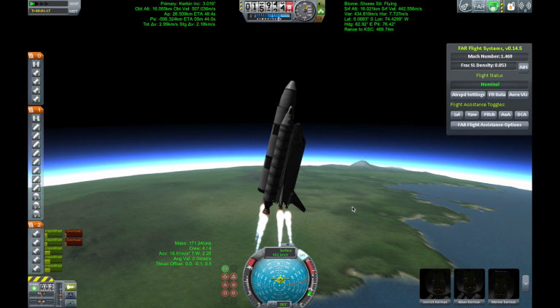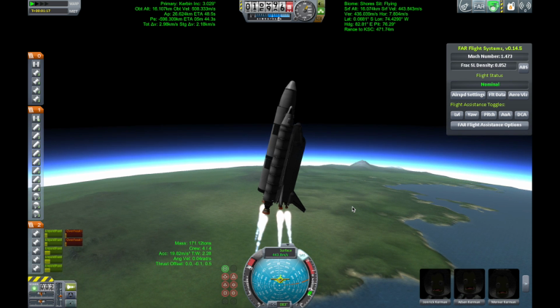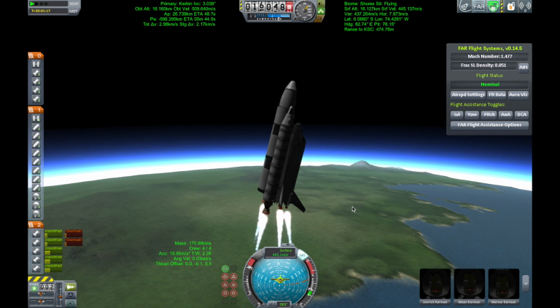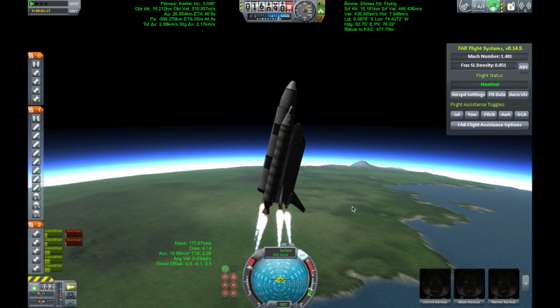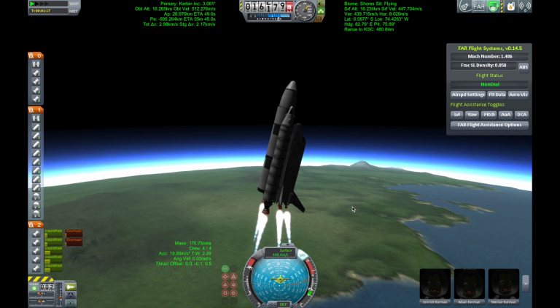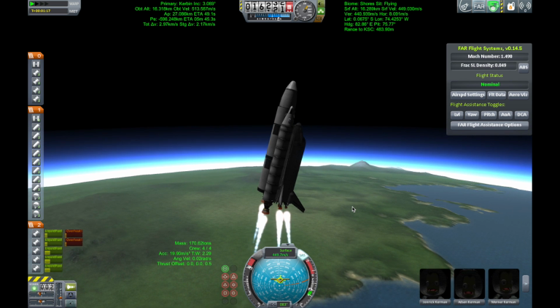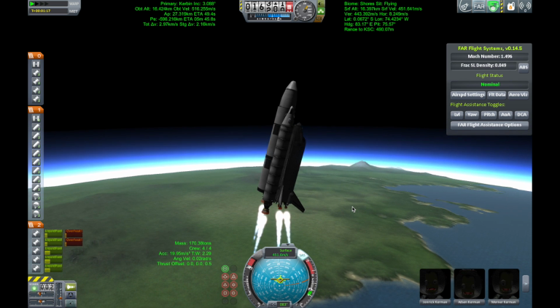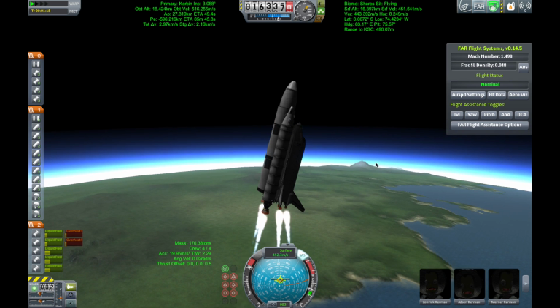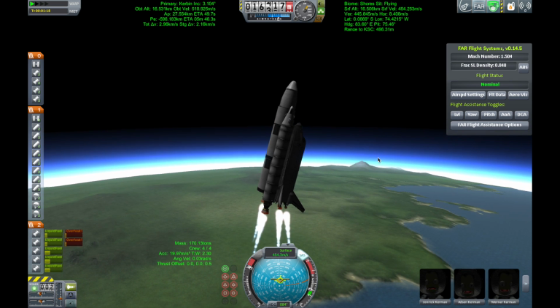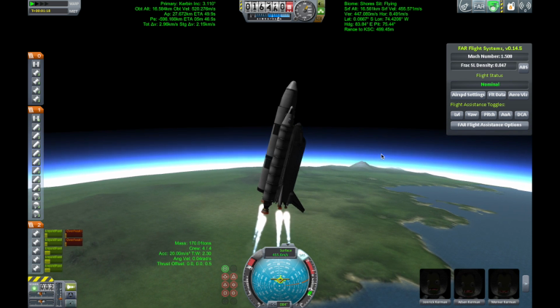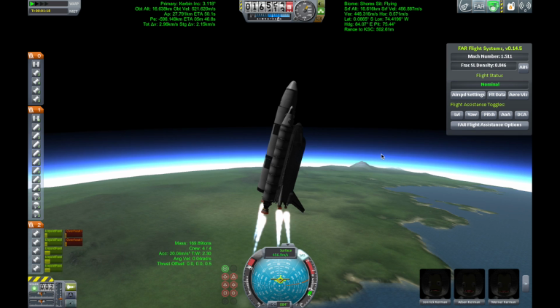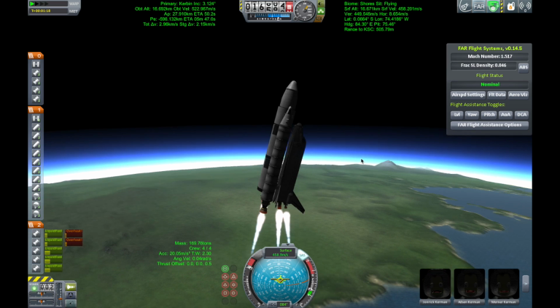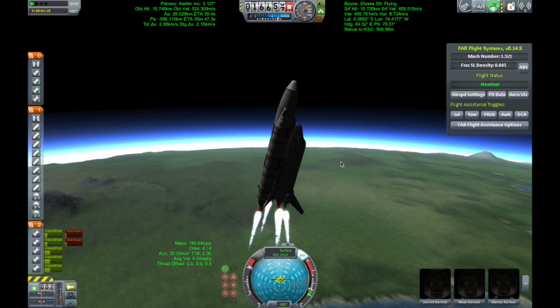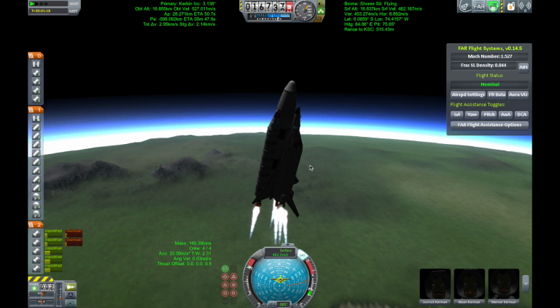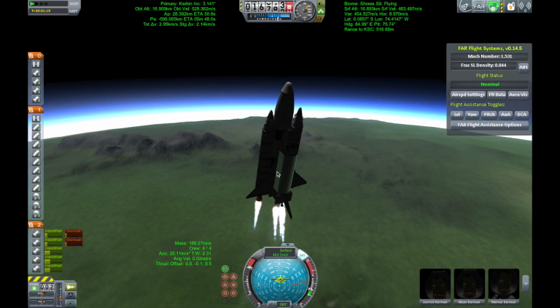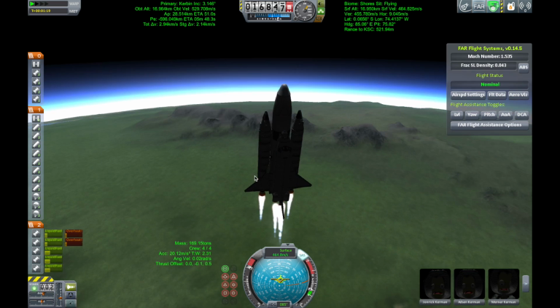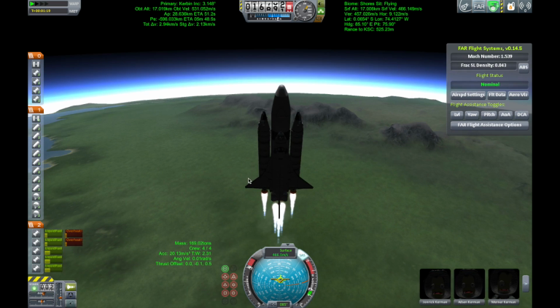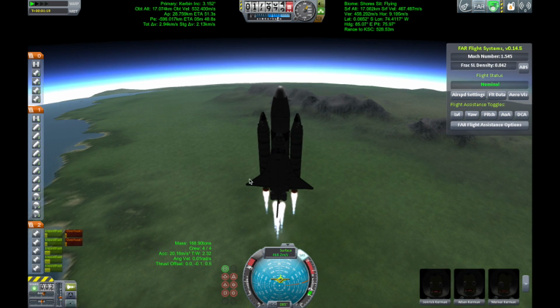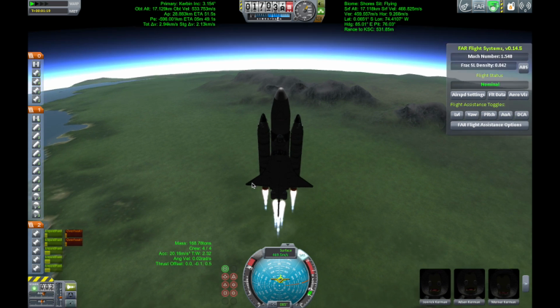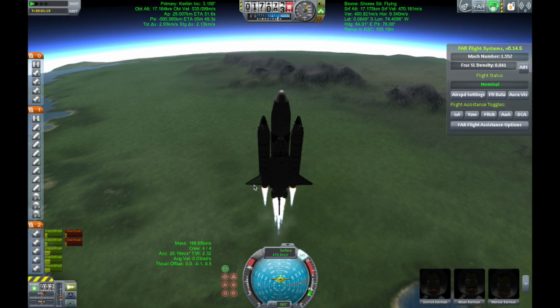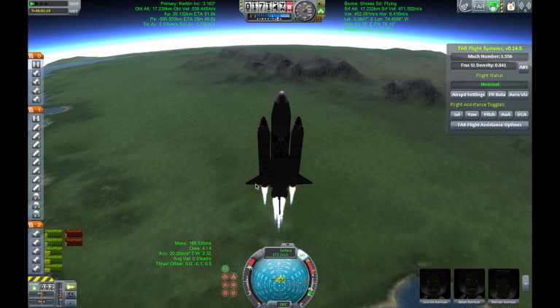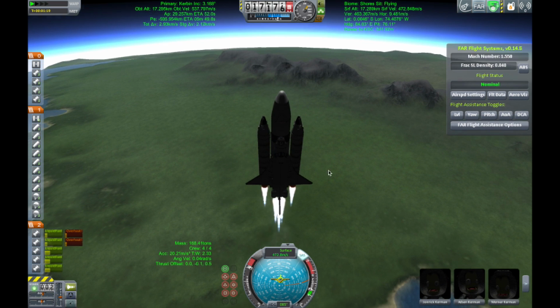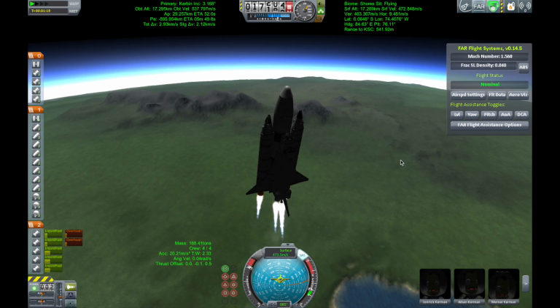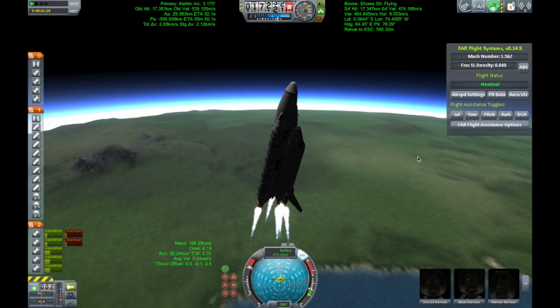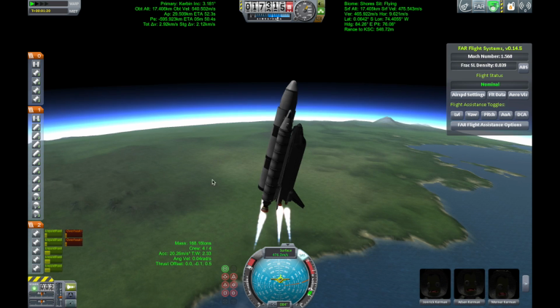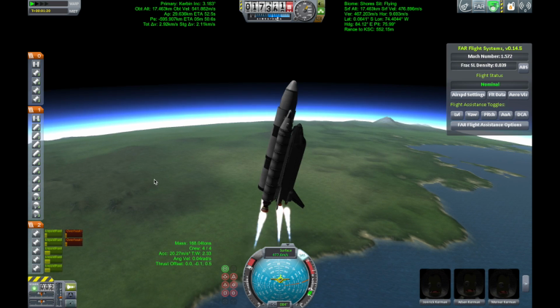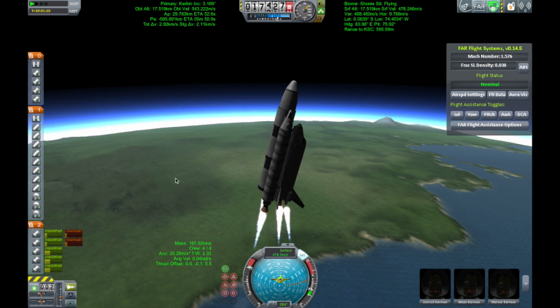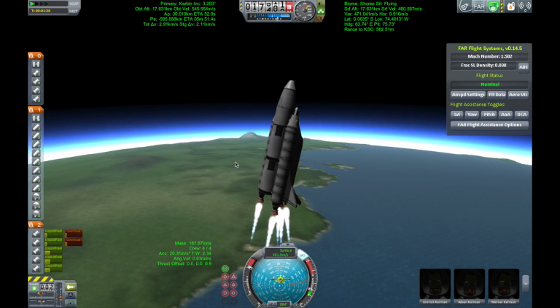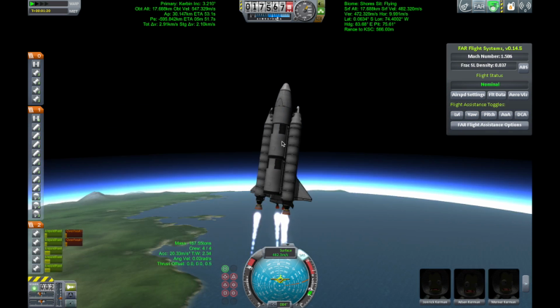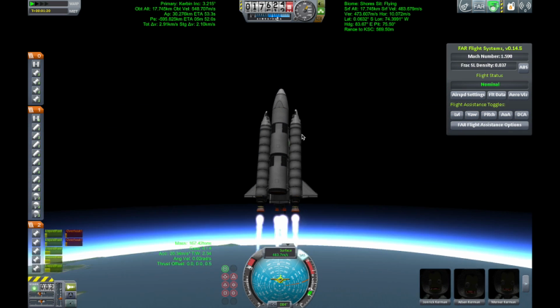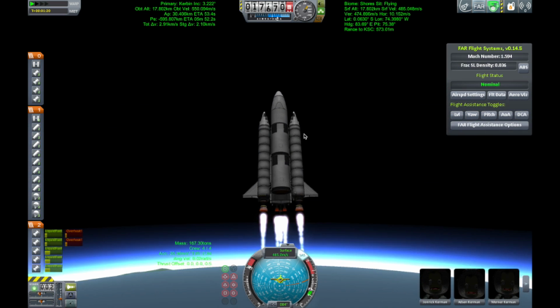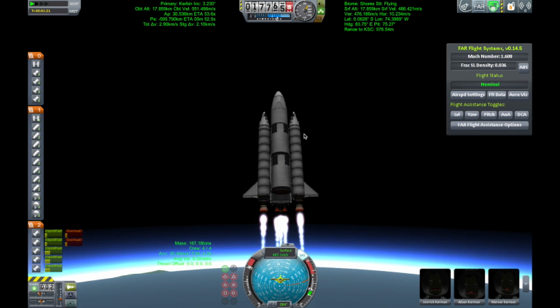One minute, thirty seconds into the flight, Atlantis 13 miles in altitude, 15 miles downrange, traveling almost 2,000 miles an hour.